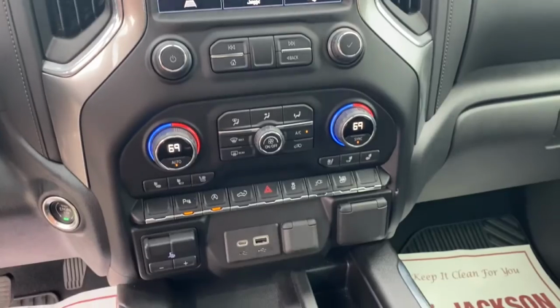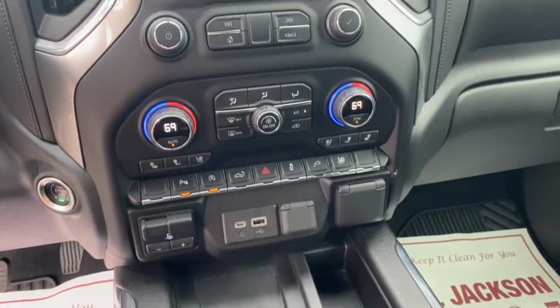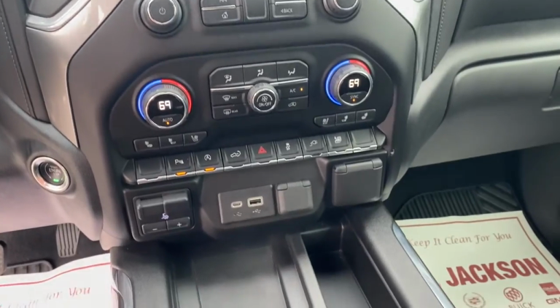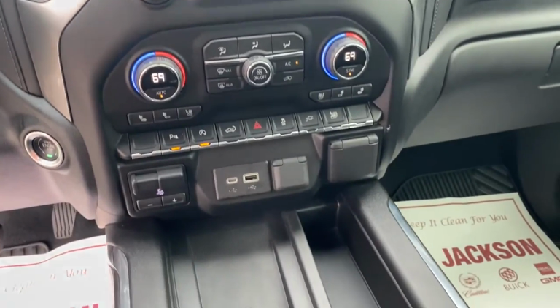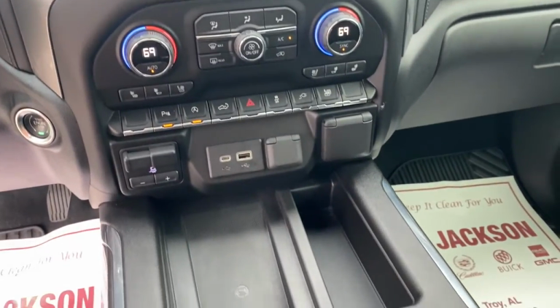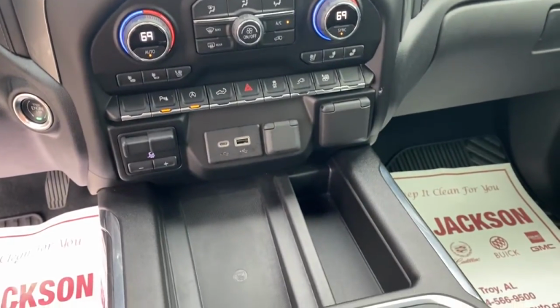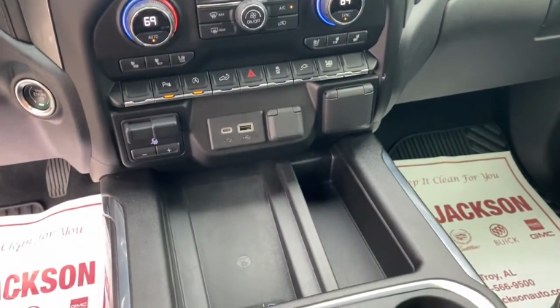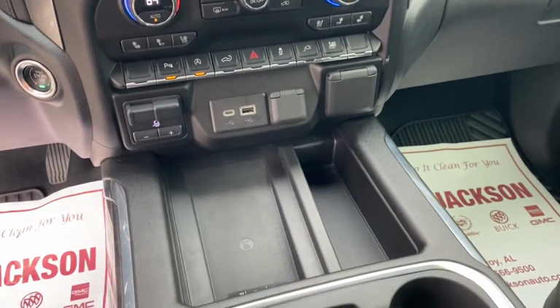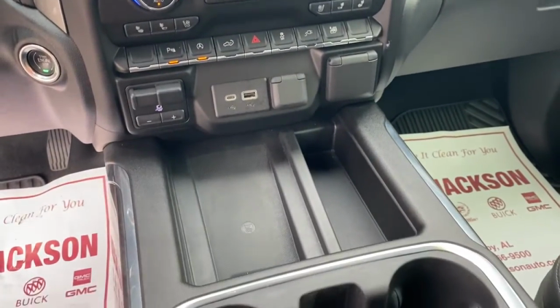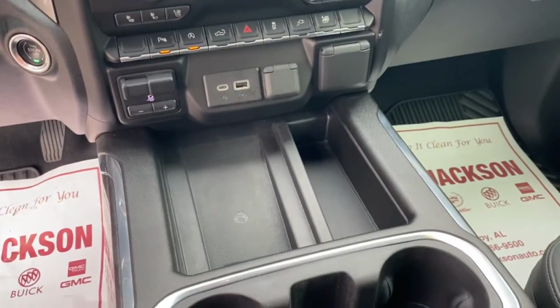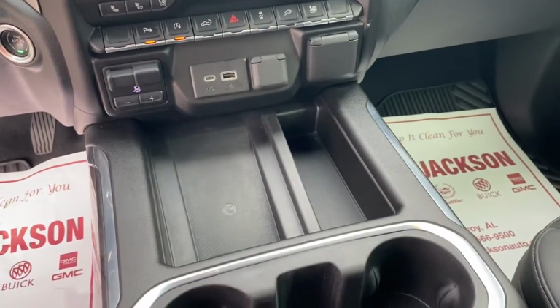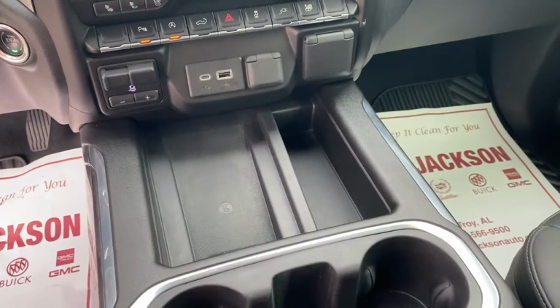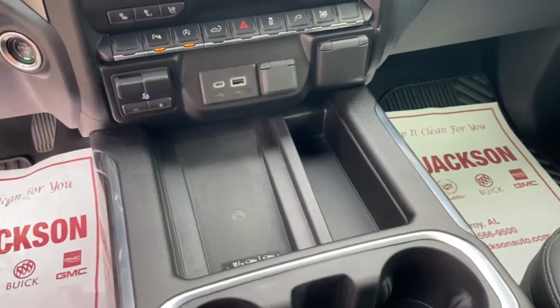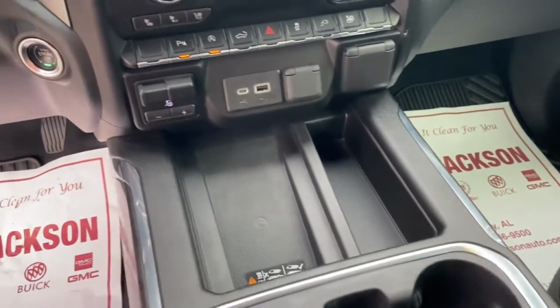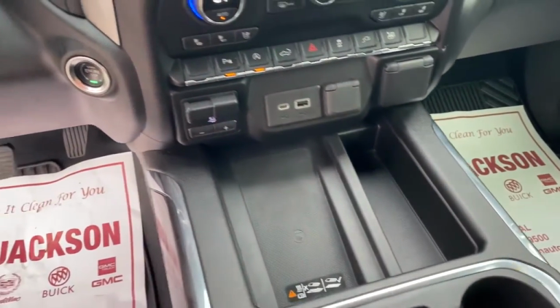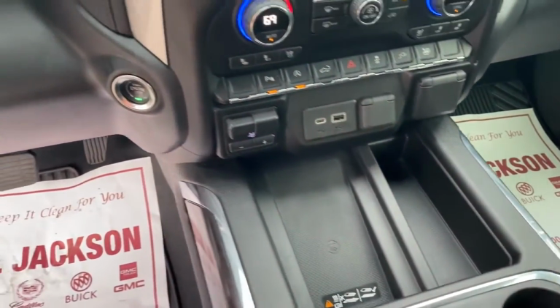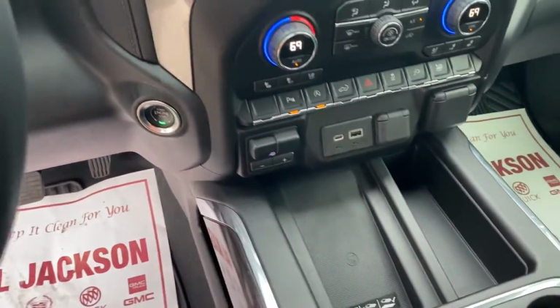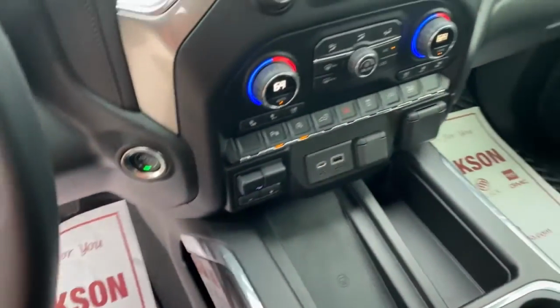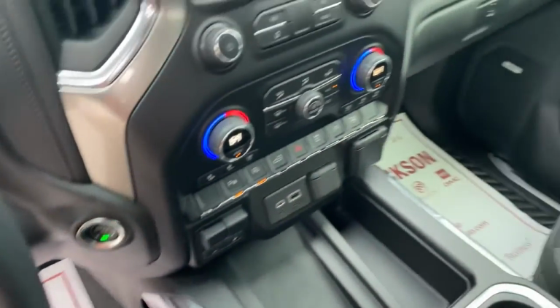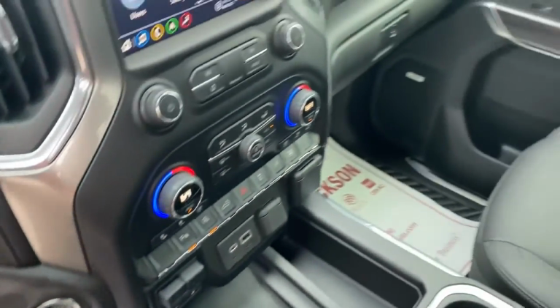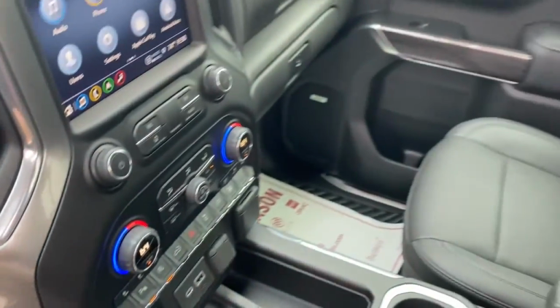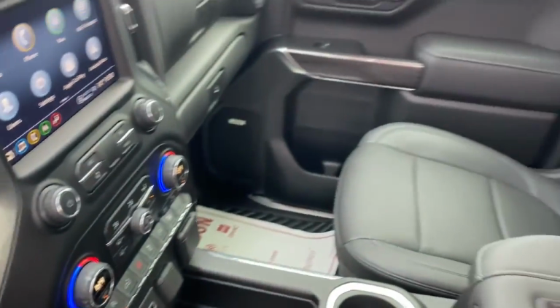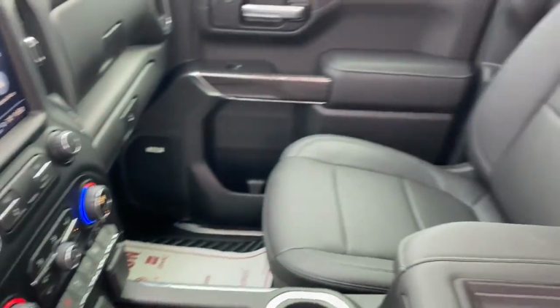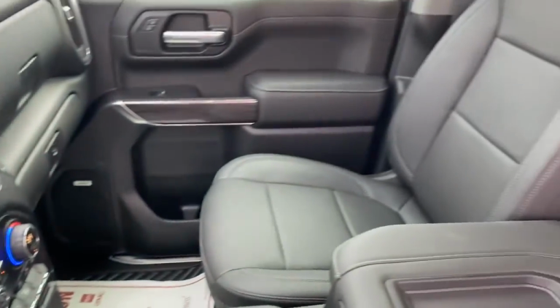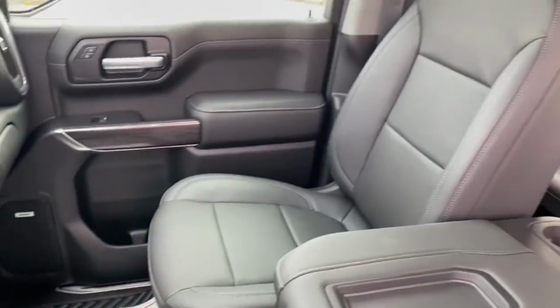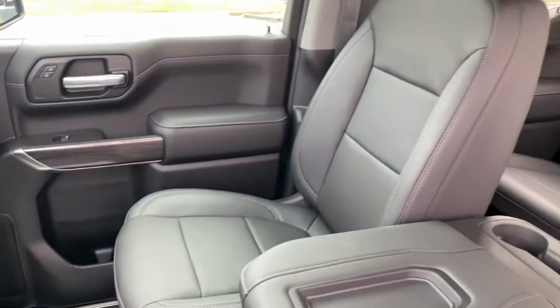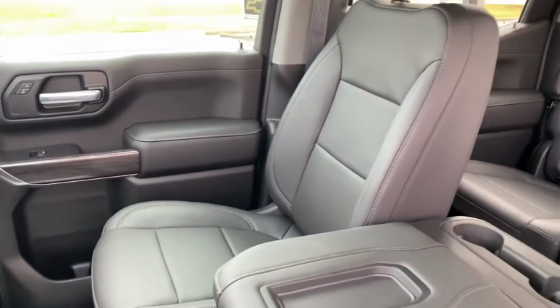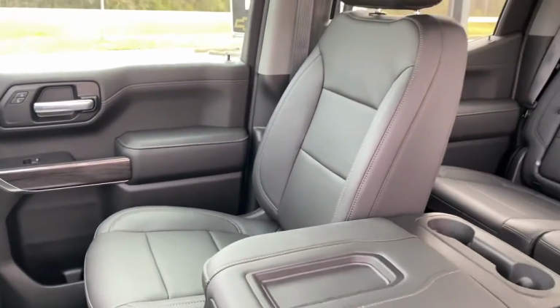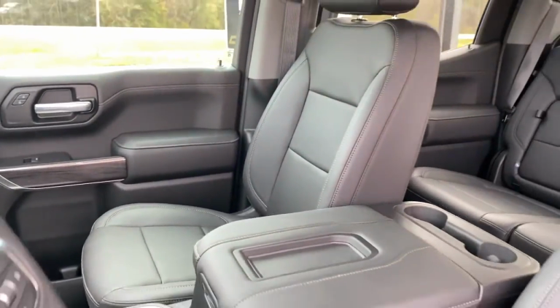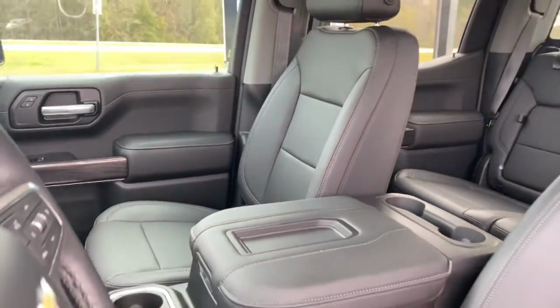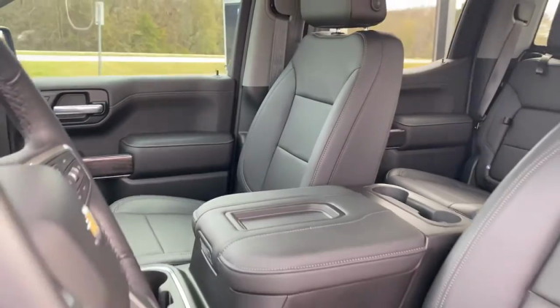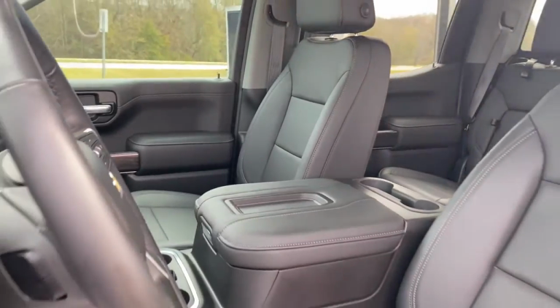Feel prepared for the challenge in the Silverado 1500. Get behind the wheel for a test drive.